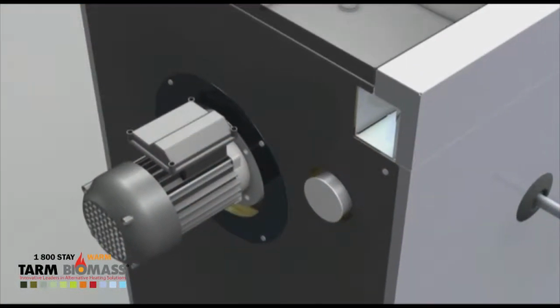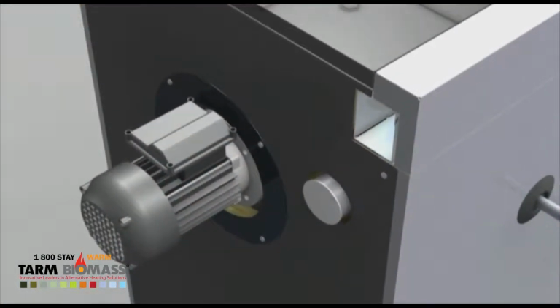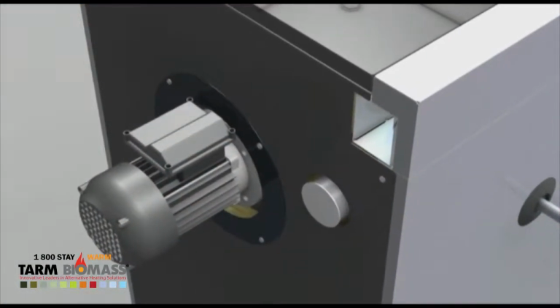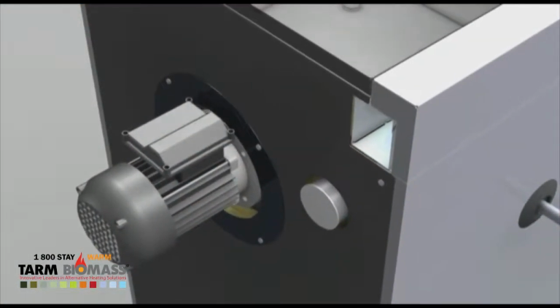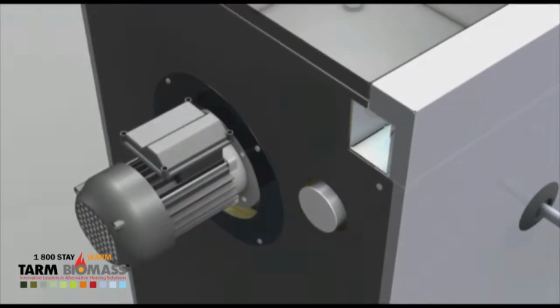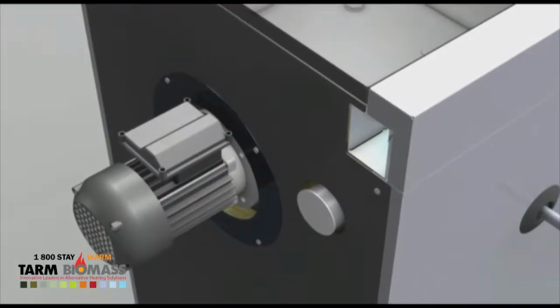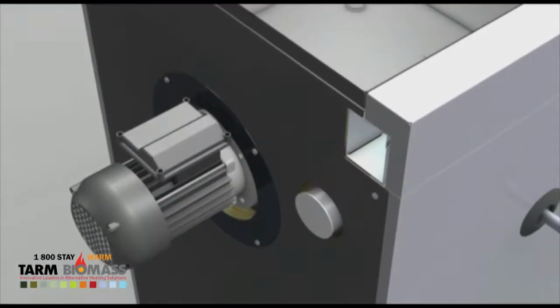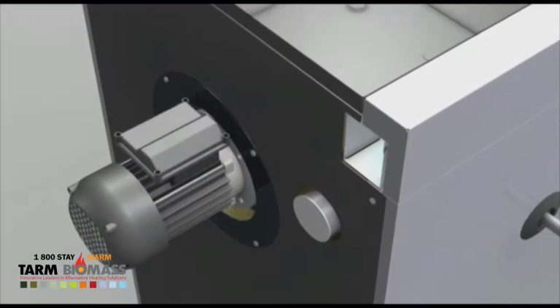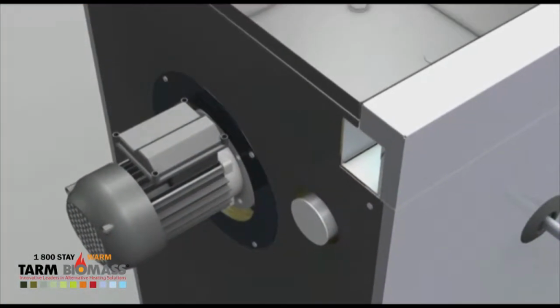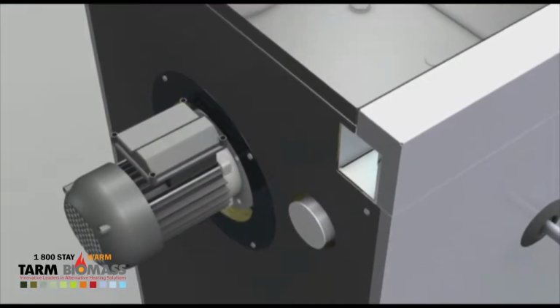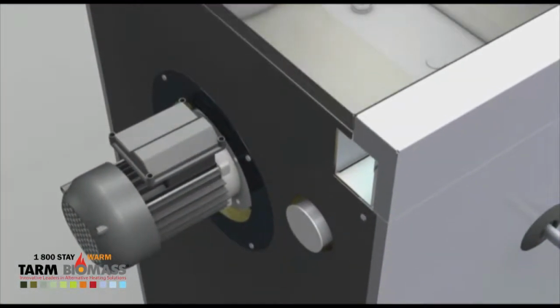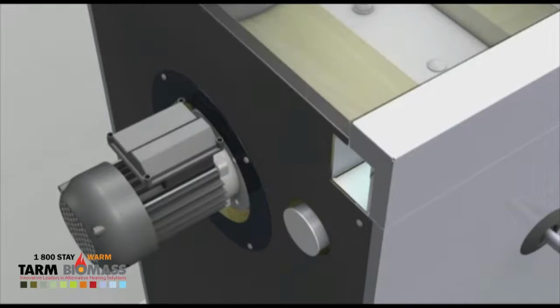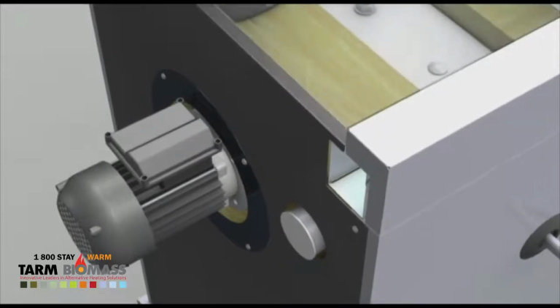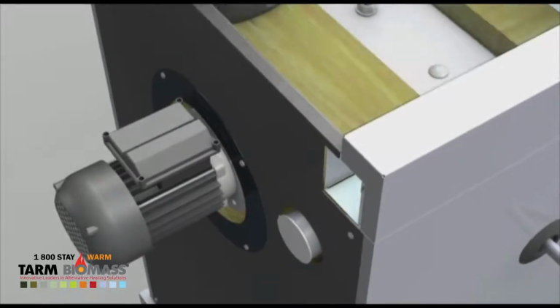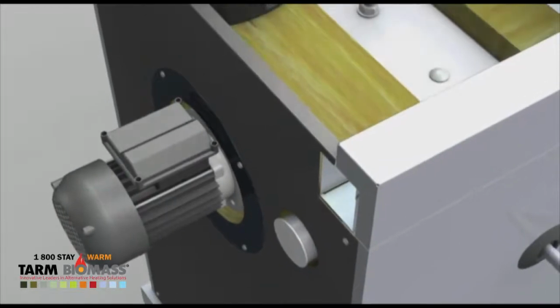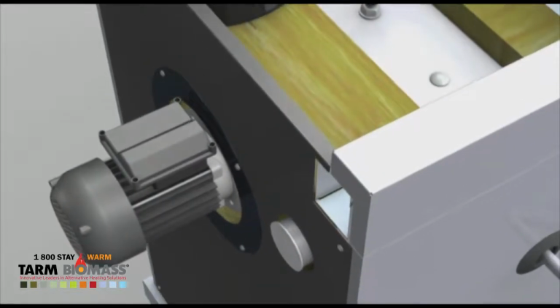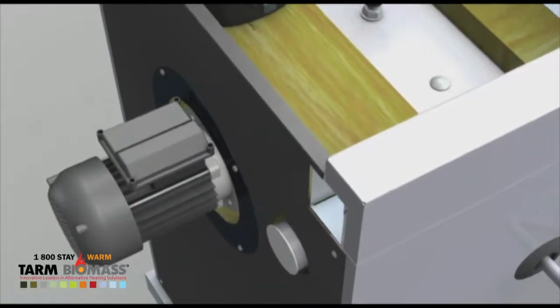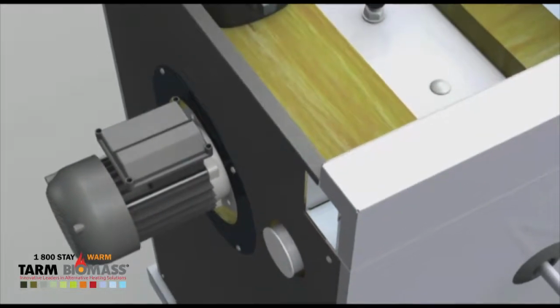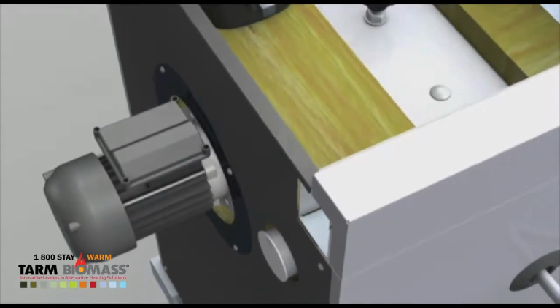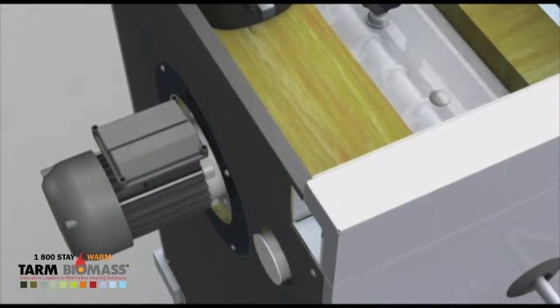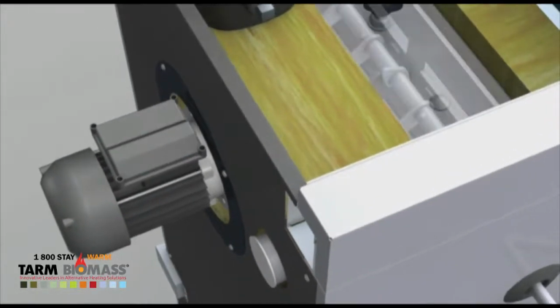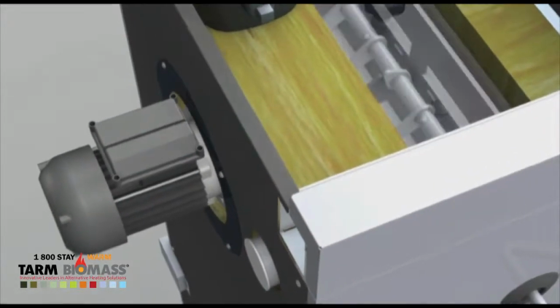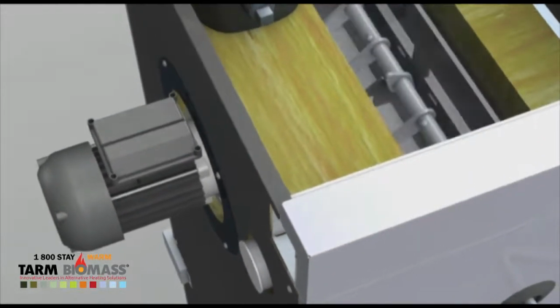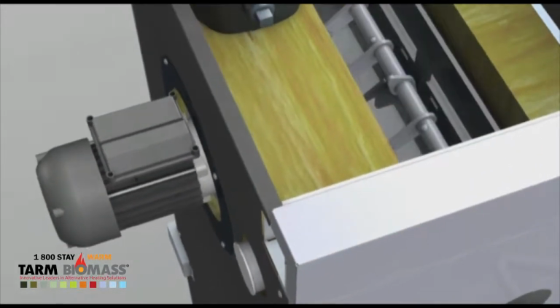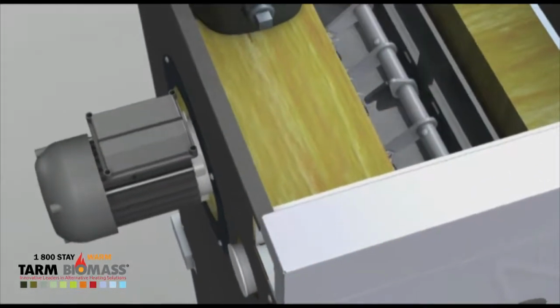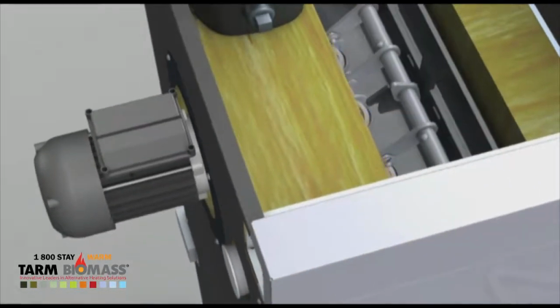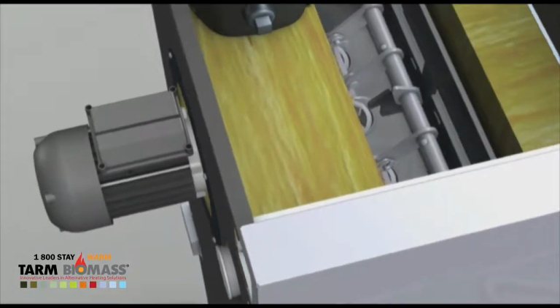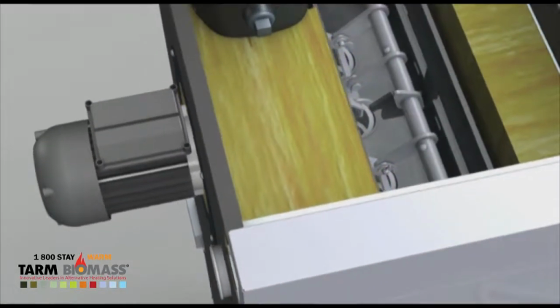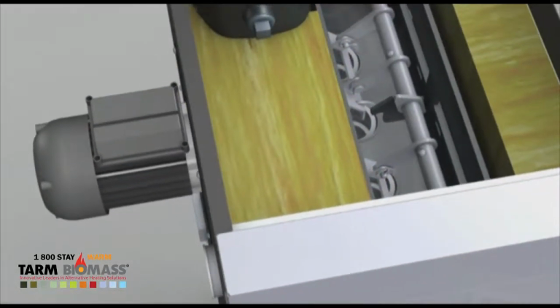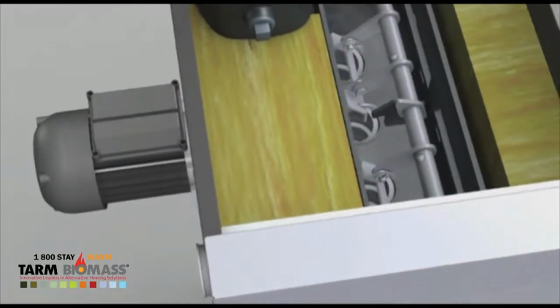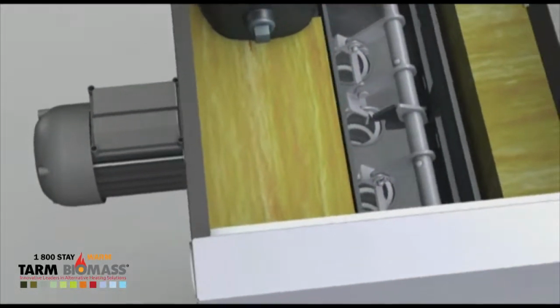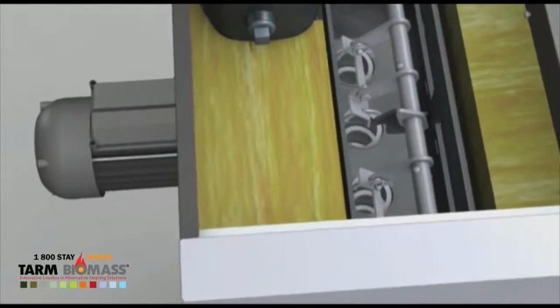Thanks to the electronically controlled induced draft fan, the boiler can even start up in difficult chimney conditions.